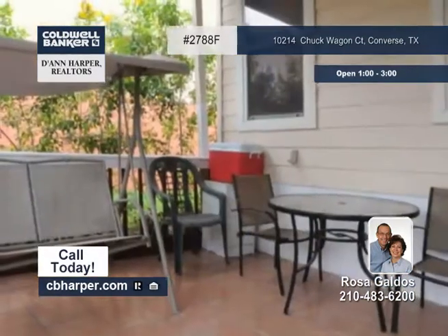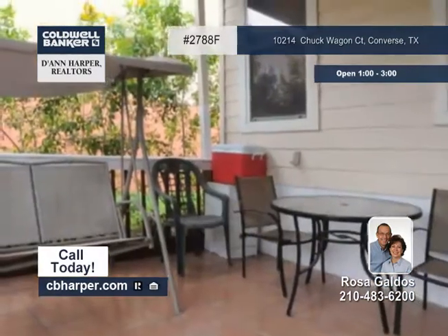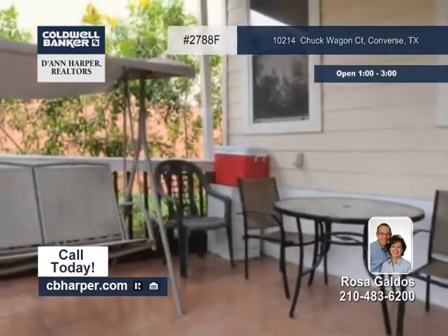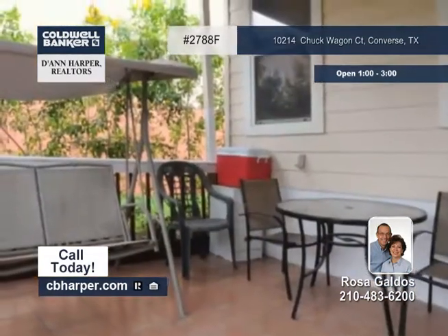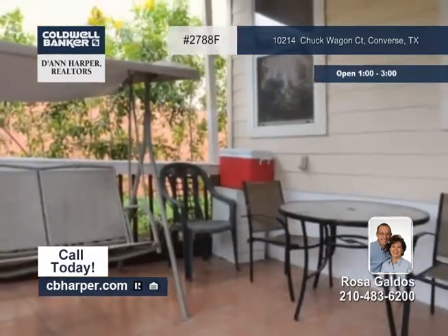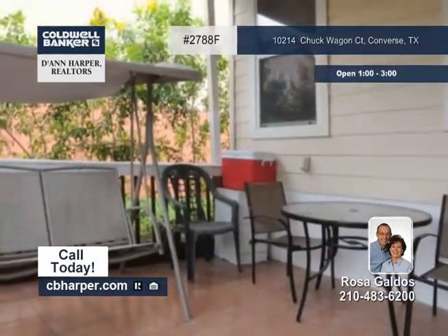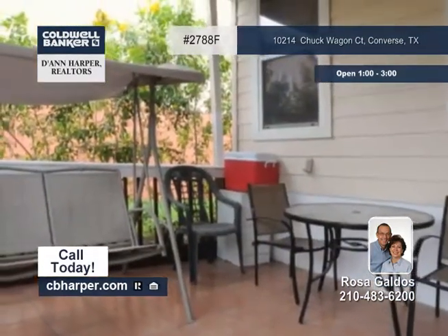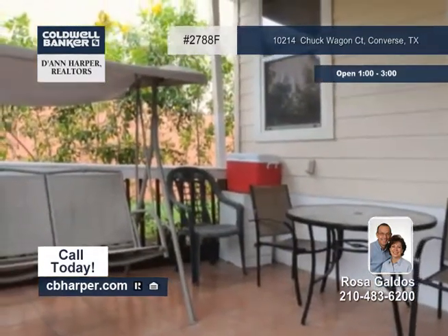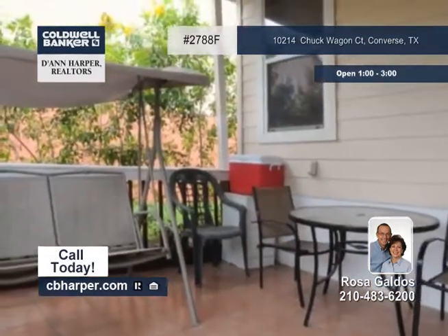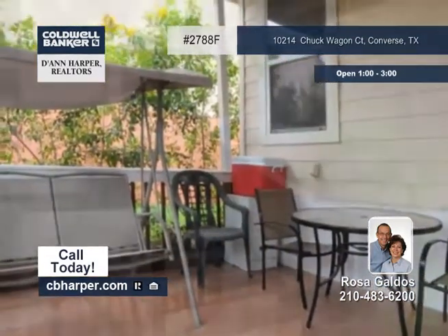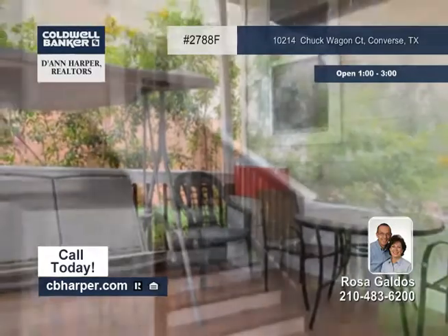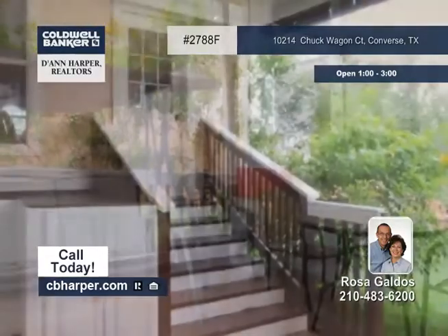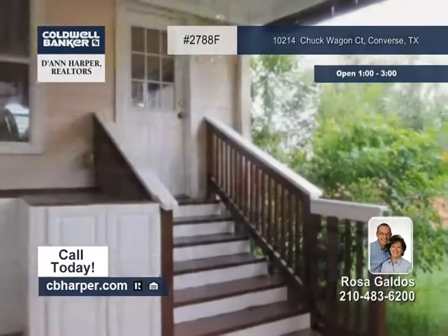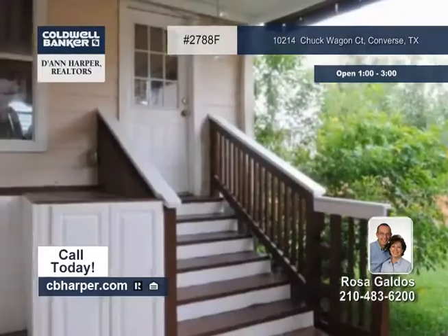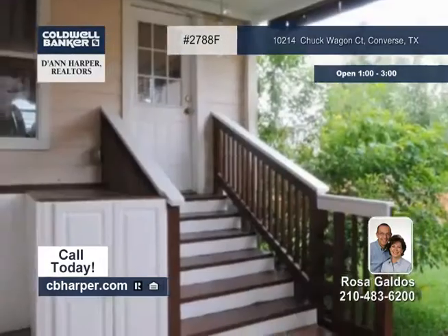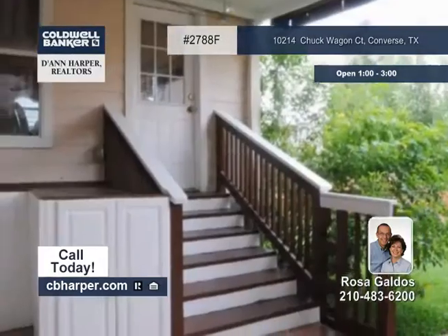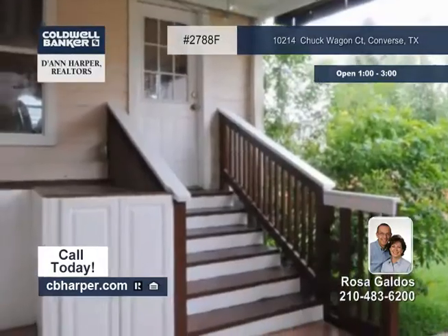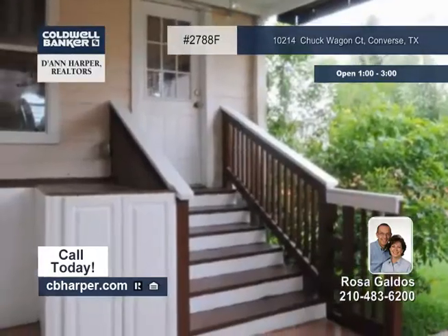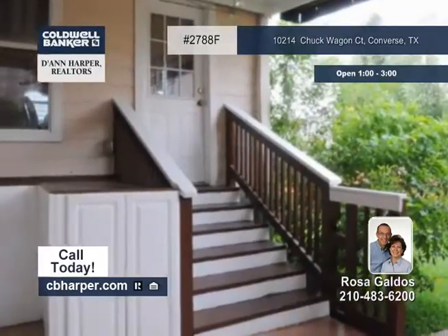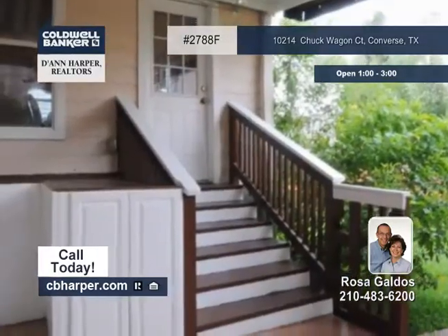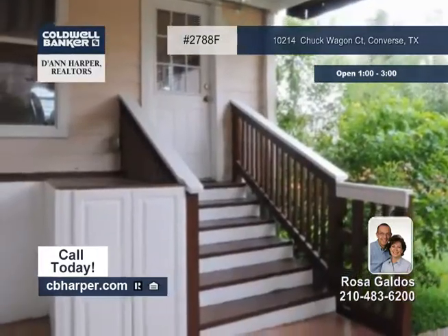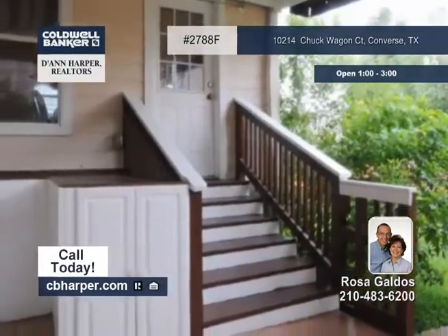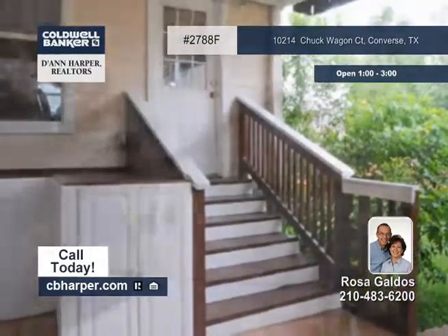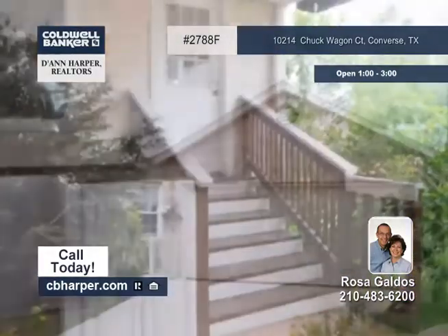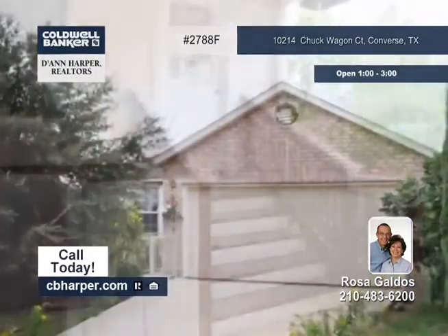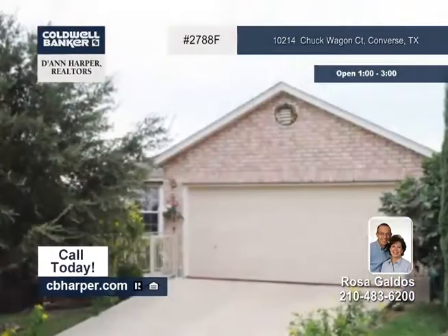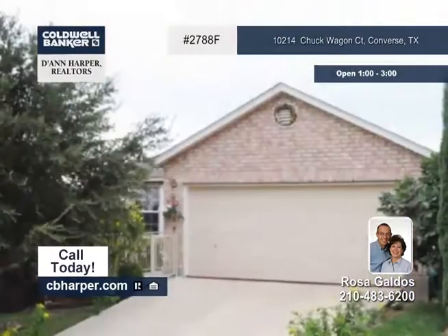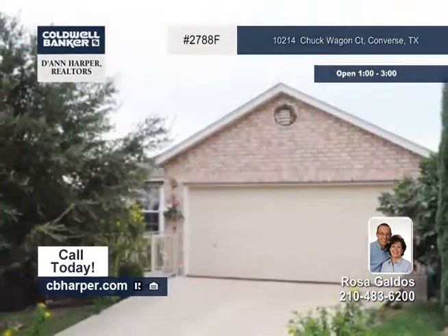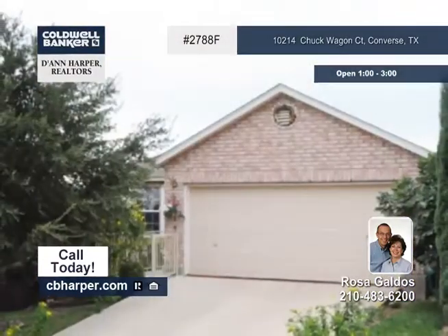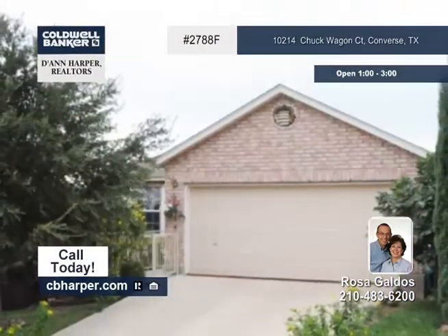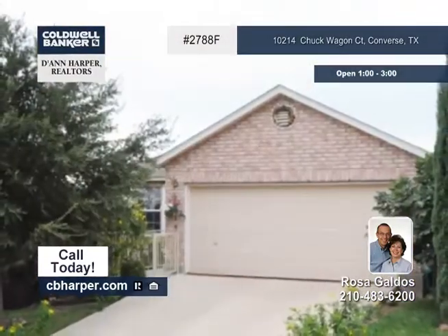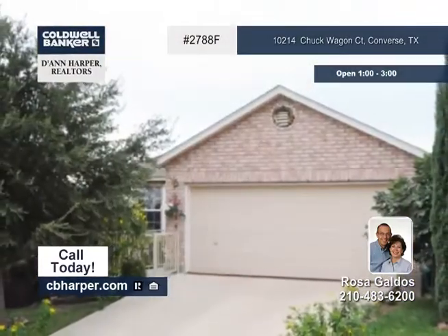Outside, it offers lovely landscaping, a covered patio, and sprinklers. Notice the great location when you tour with Rosa.